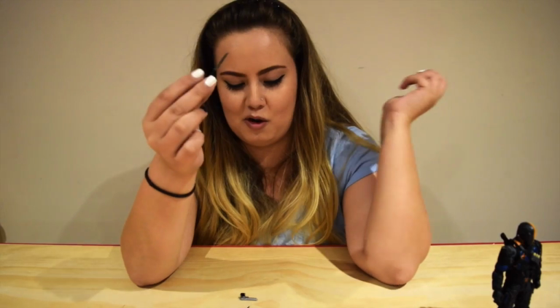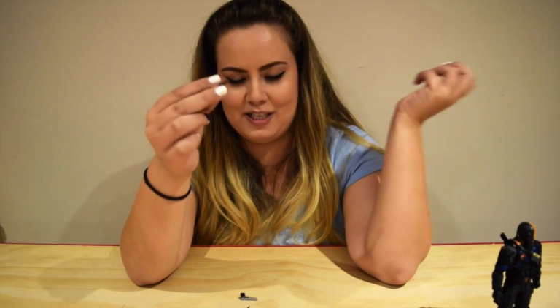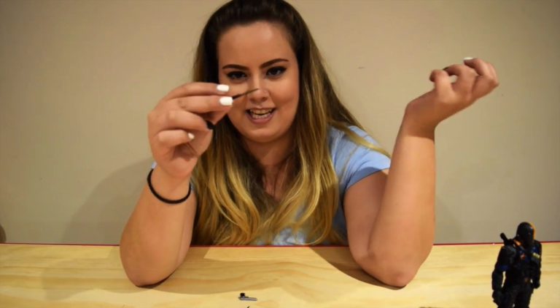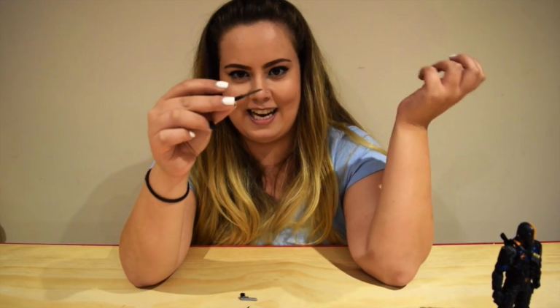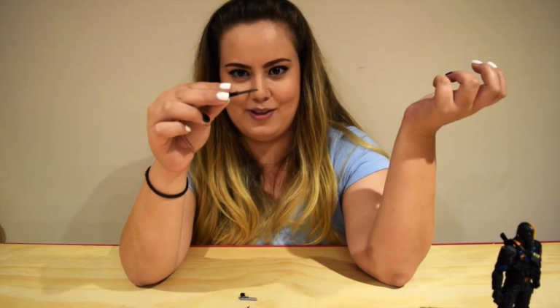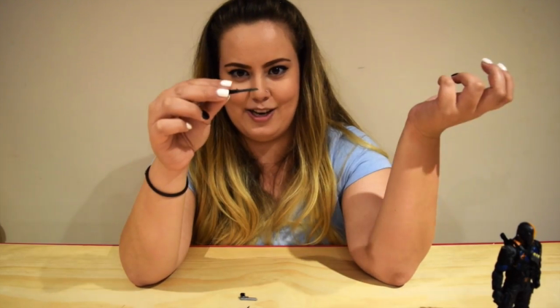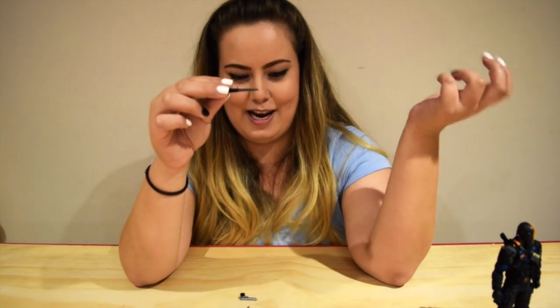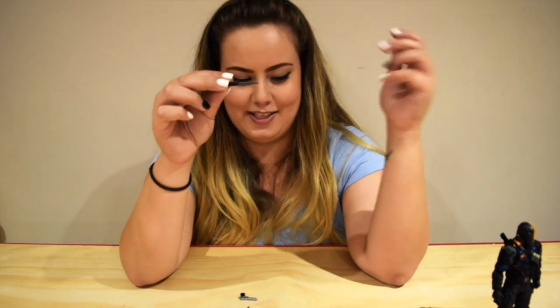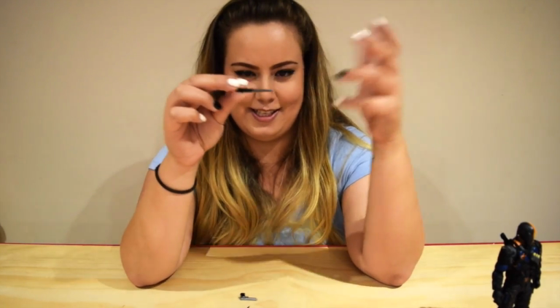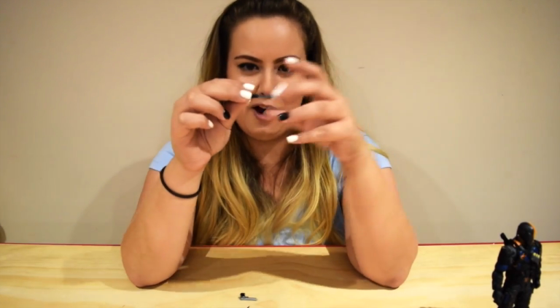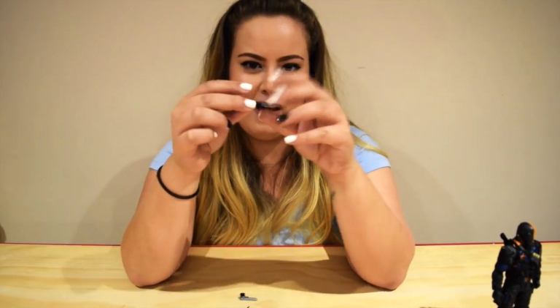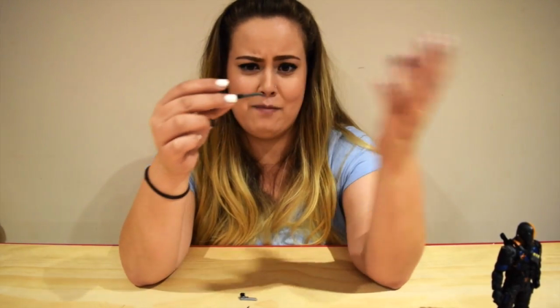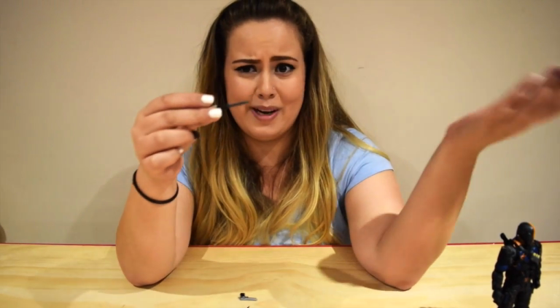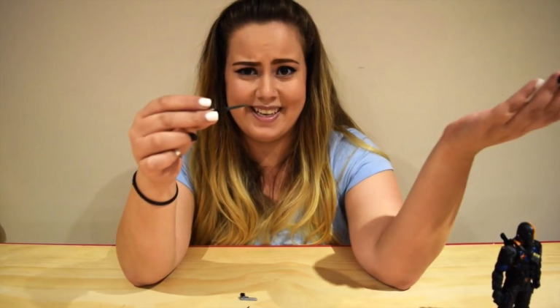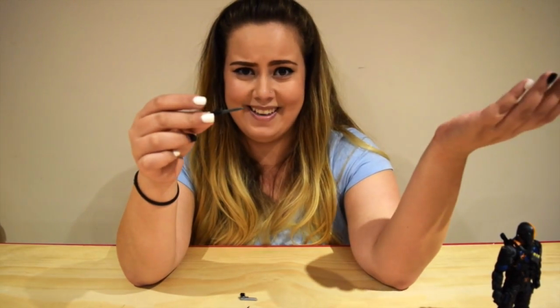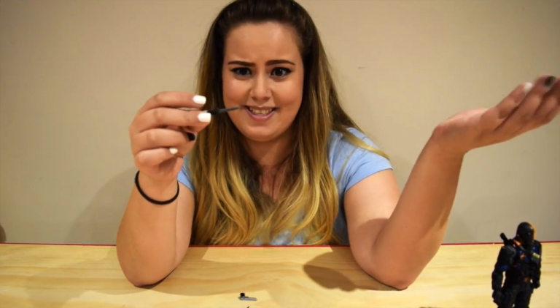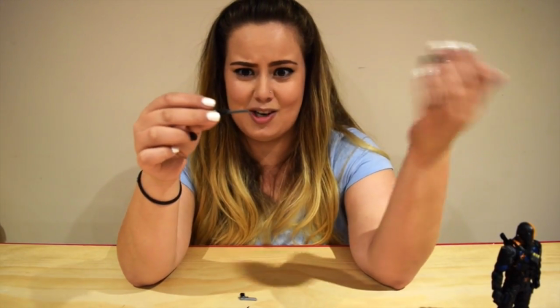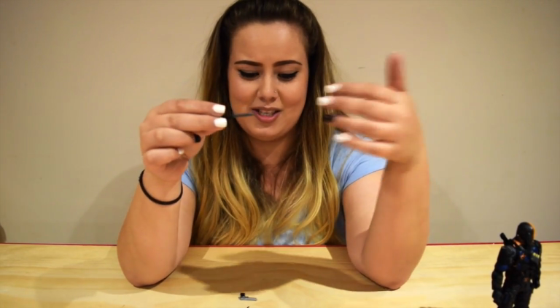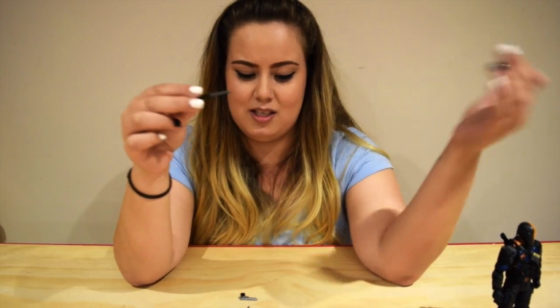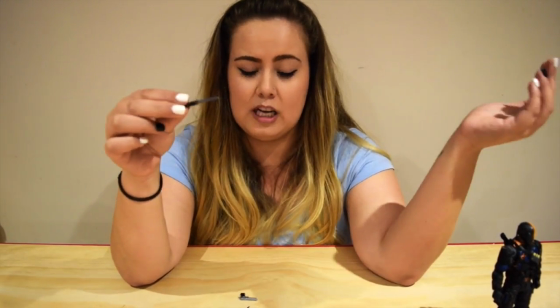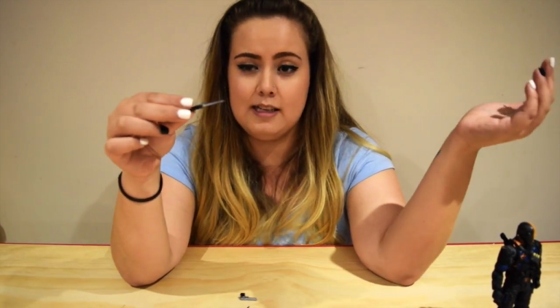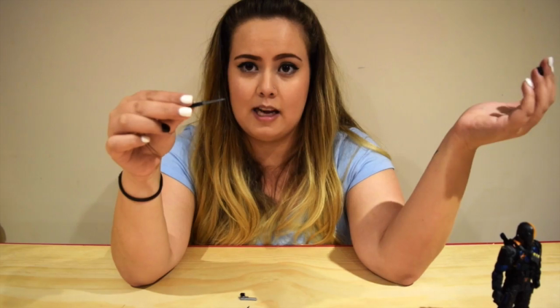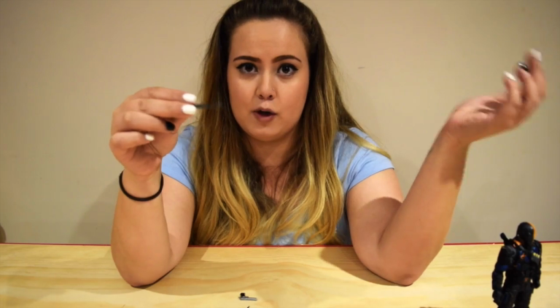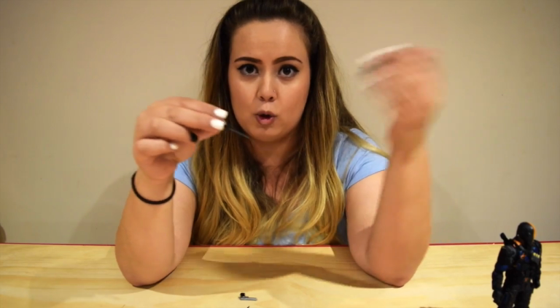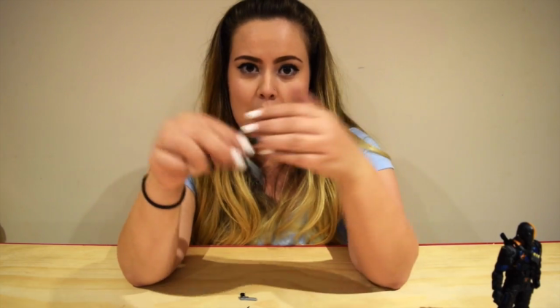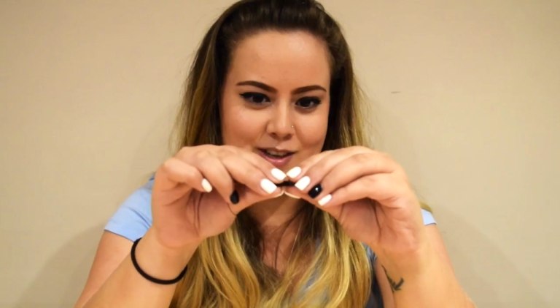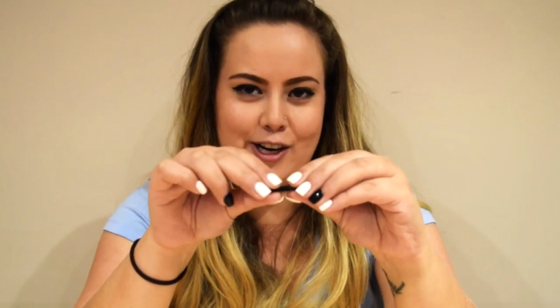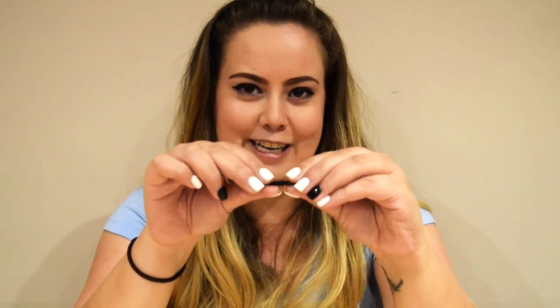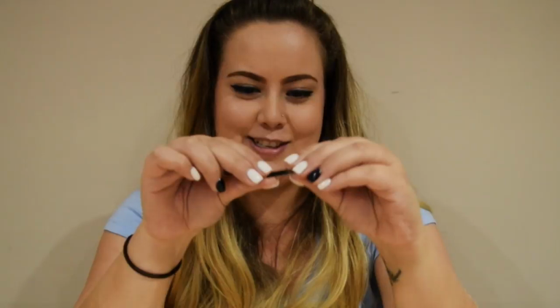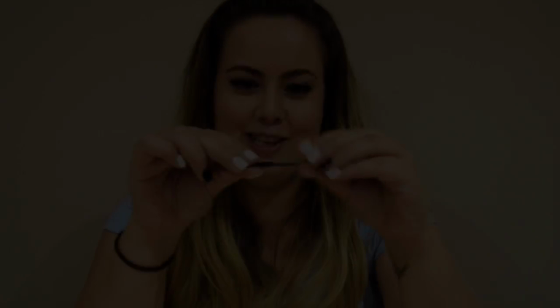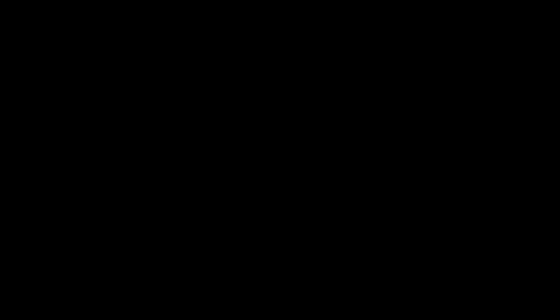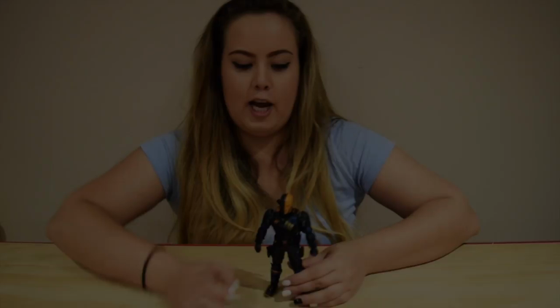Obviously the knives and stuff have pointy ends, so this is not kids safe at all. Sorry kids.